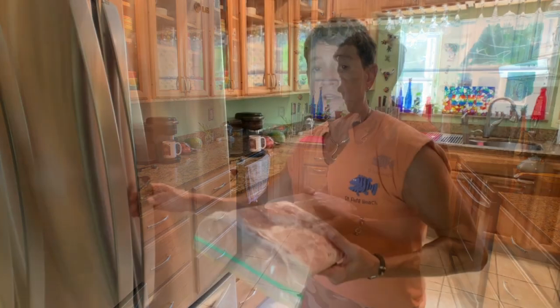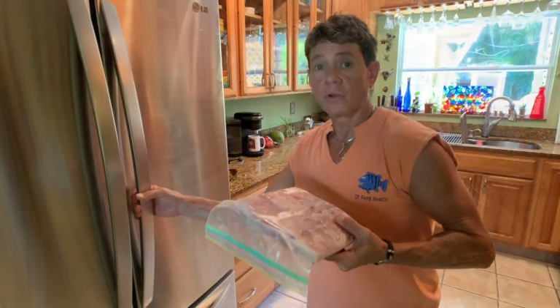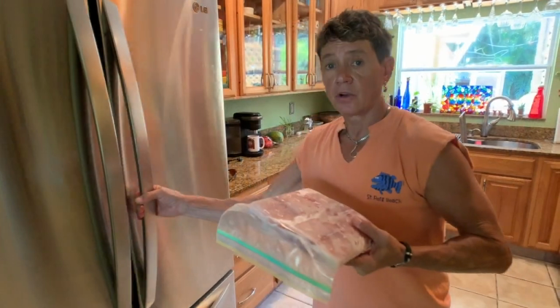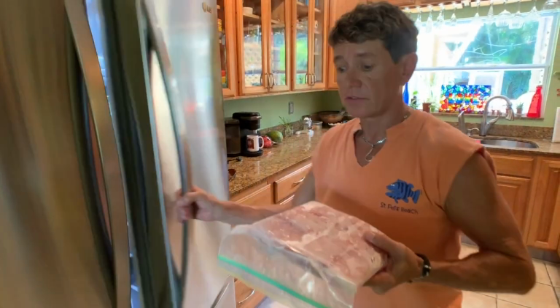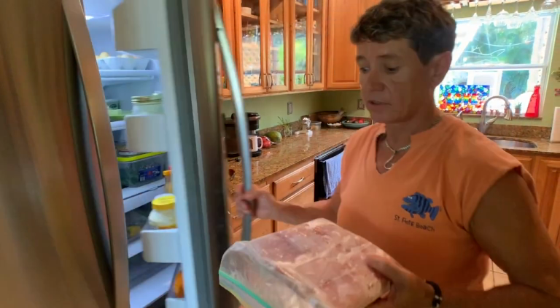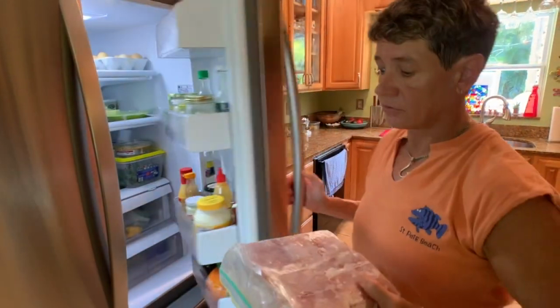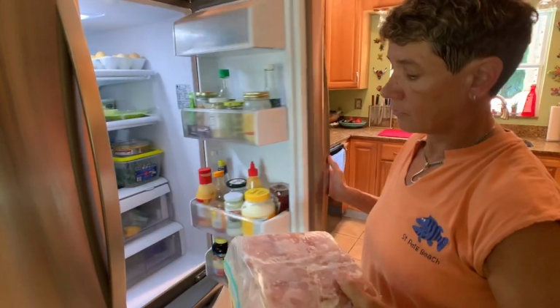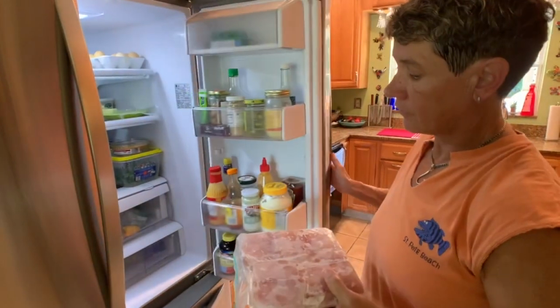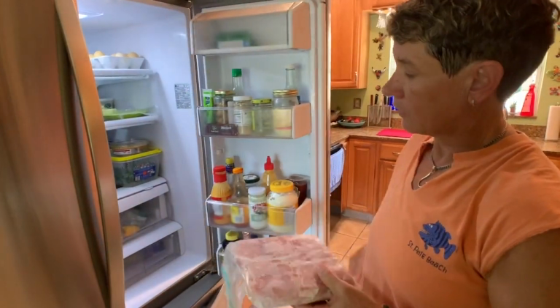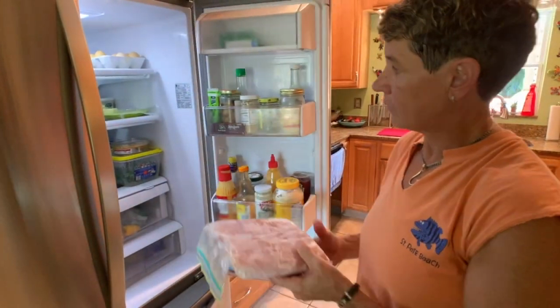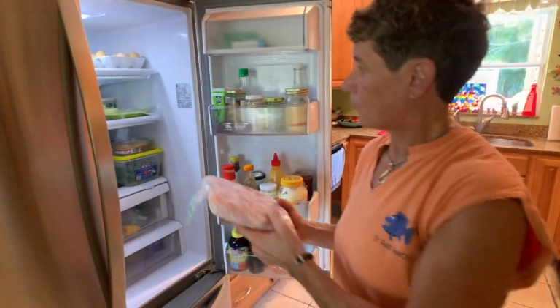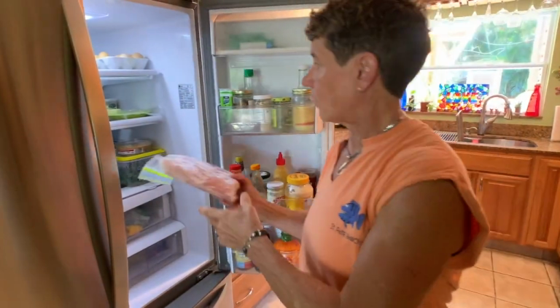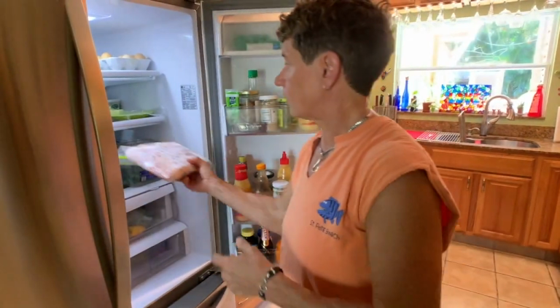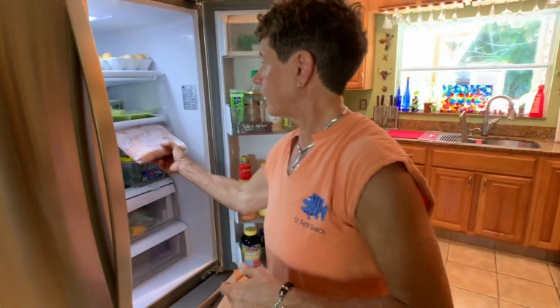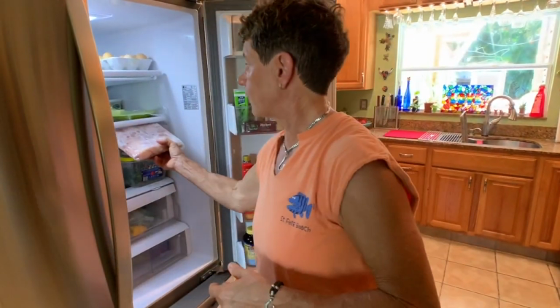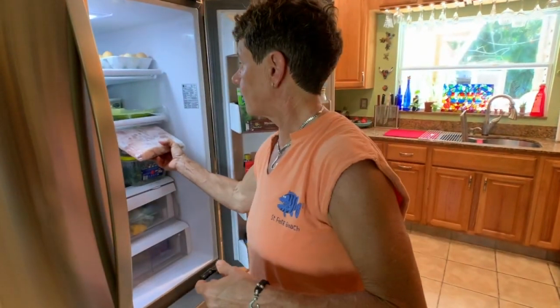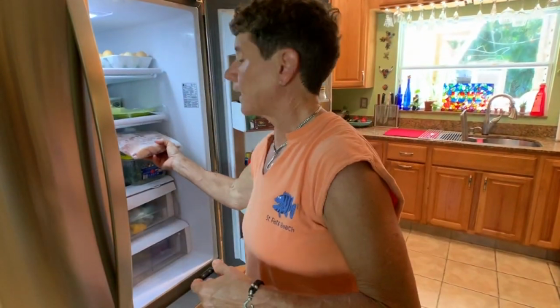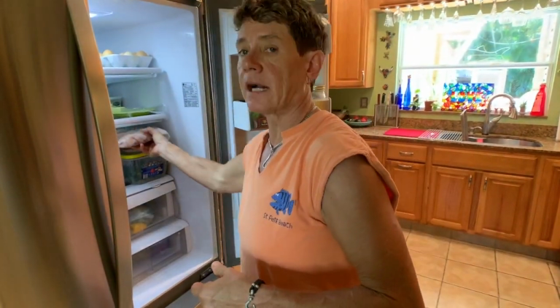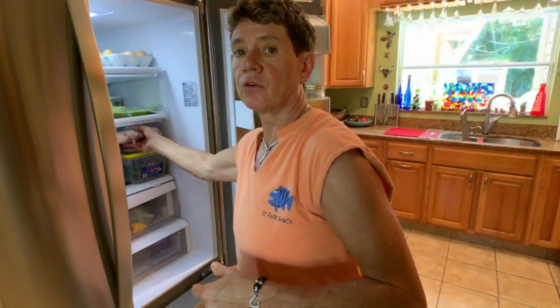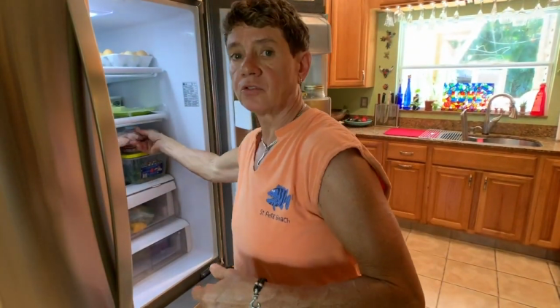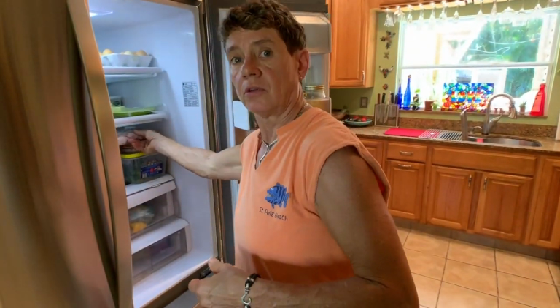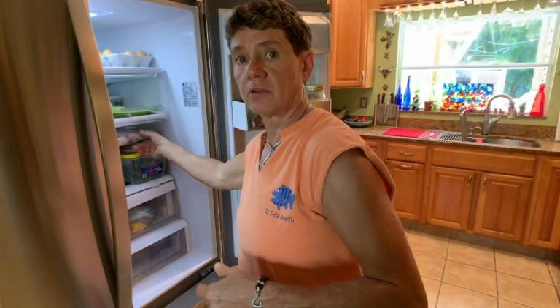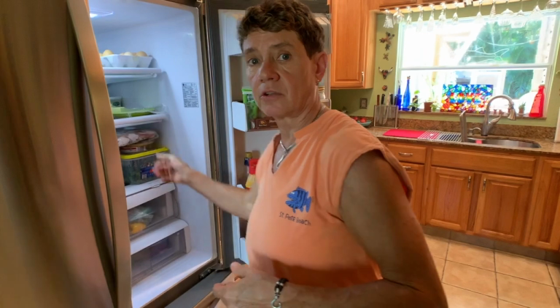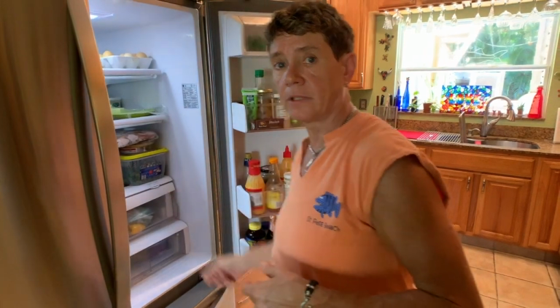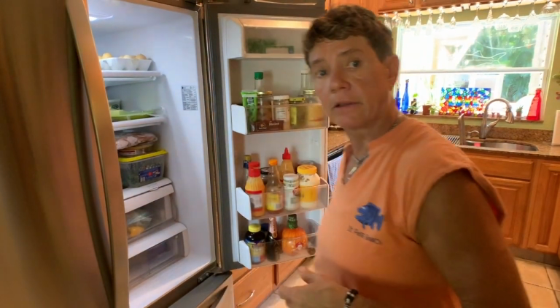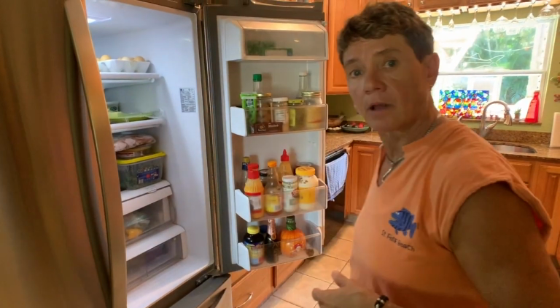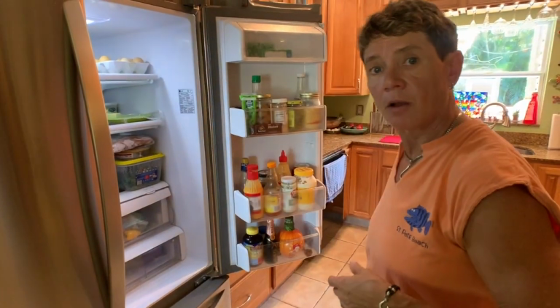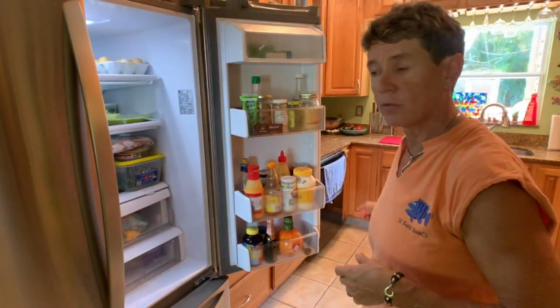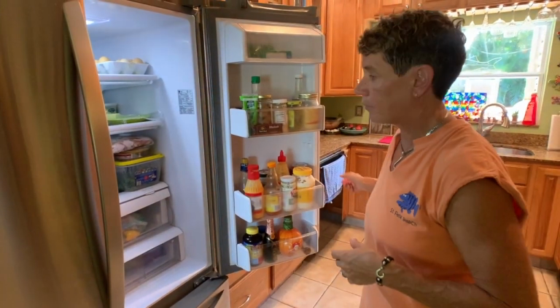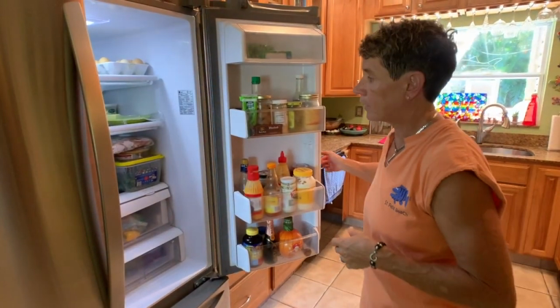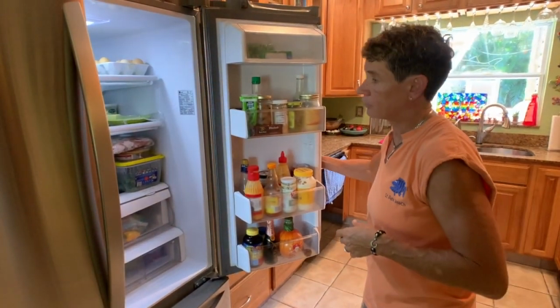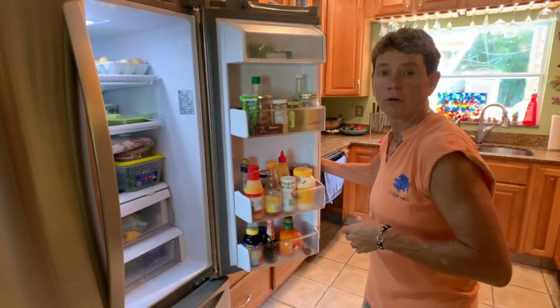We're going to go ahead and stick this in the refrigerator for 24 to 48 hours until it's completely thawed out before we put it on the smoker.